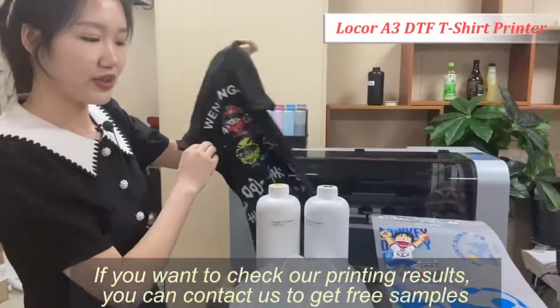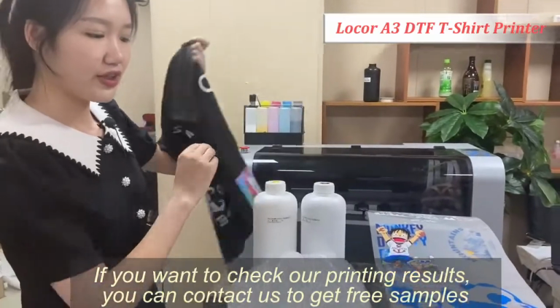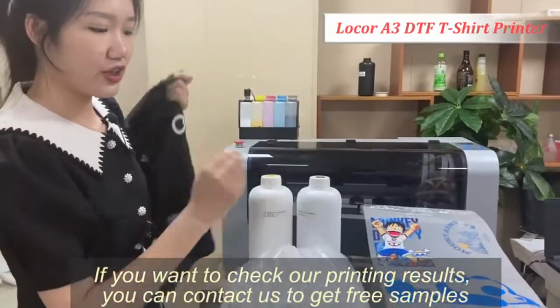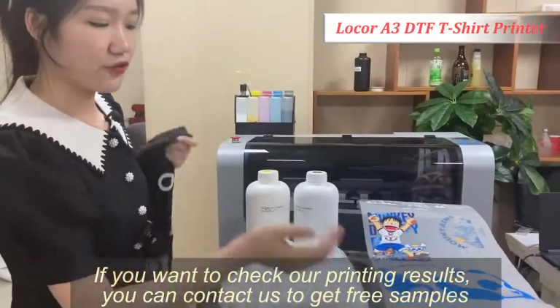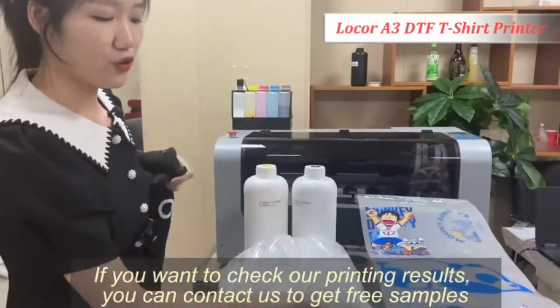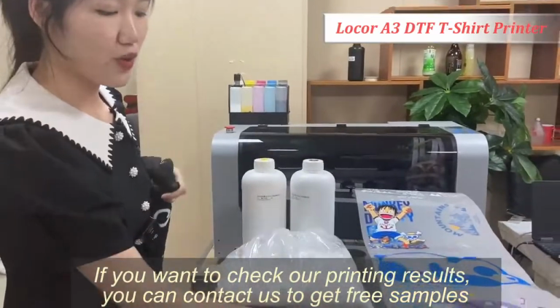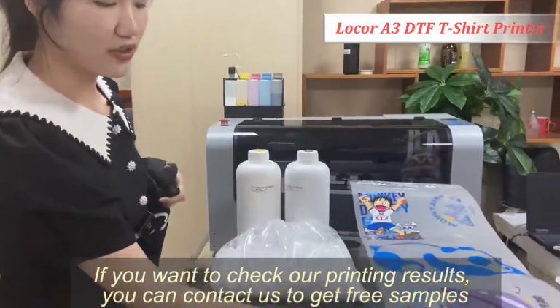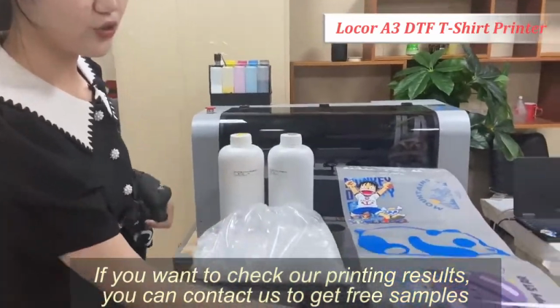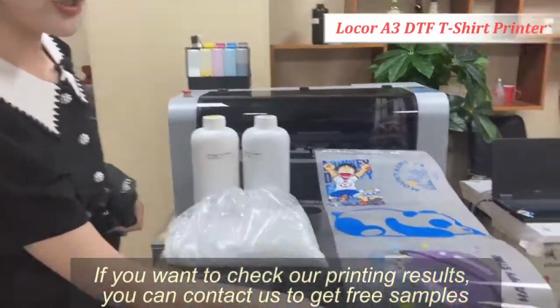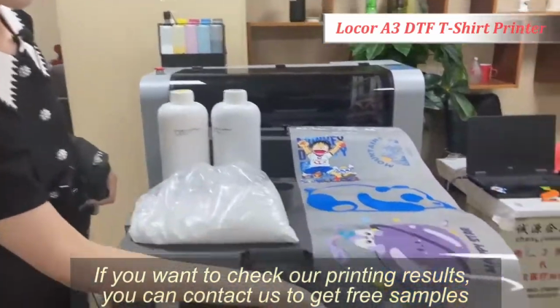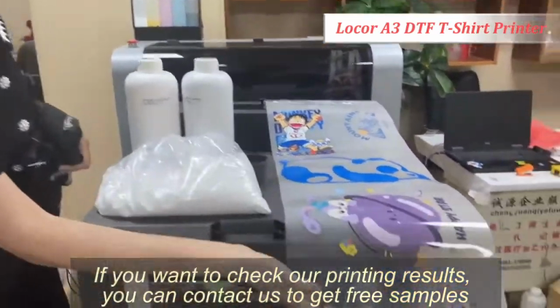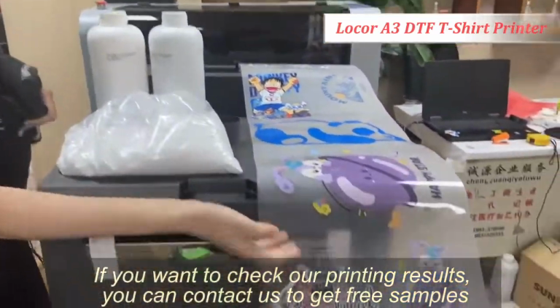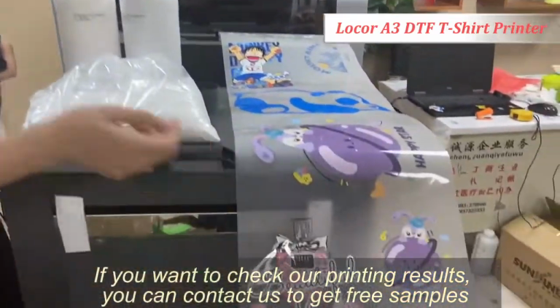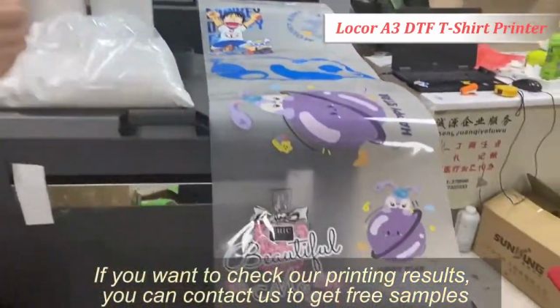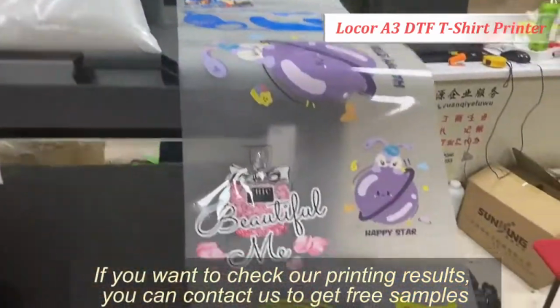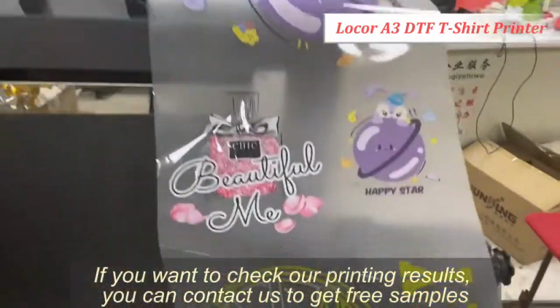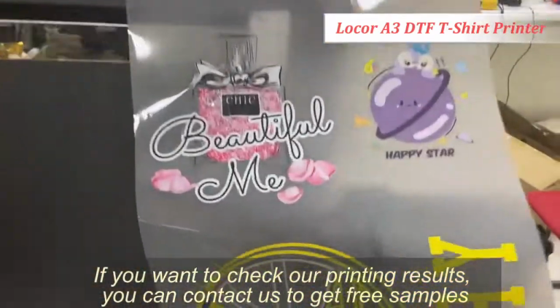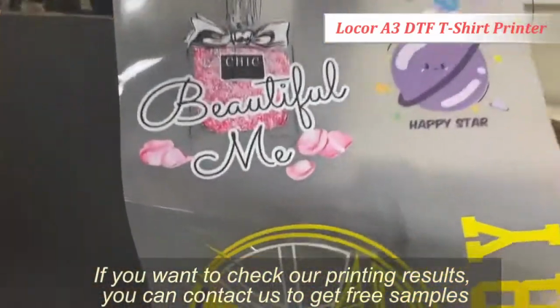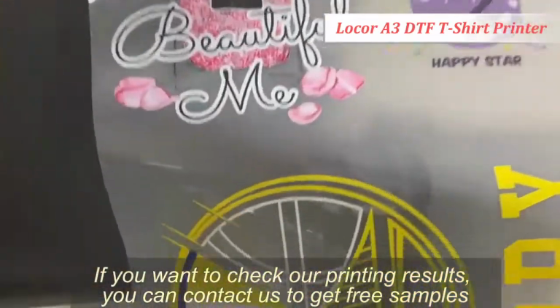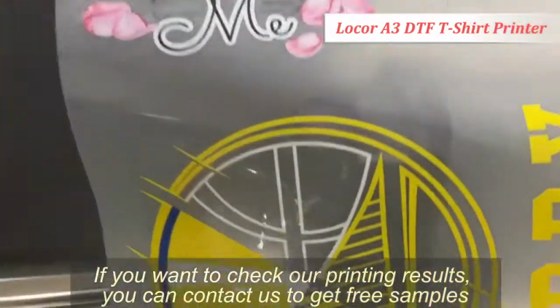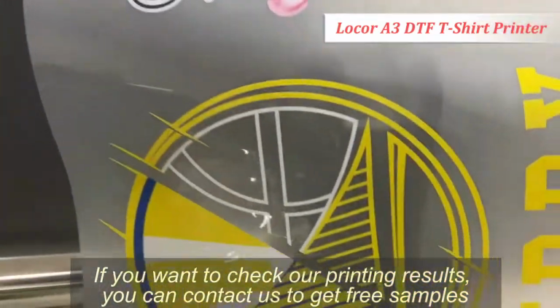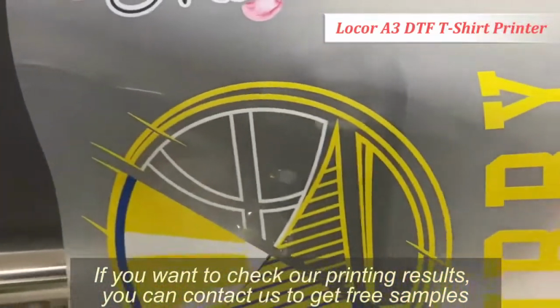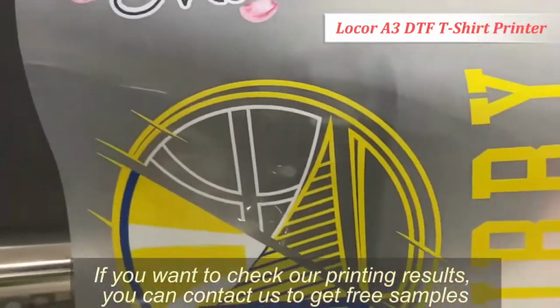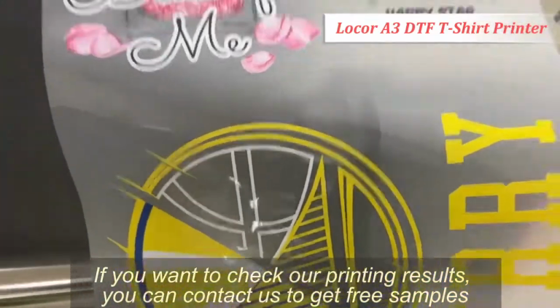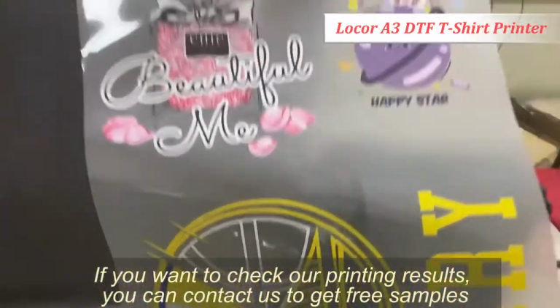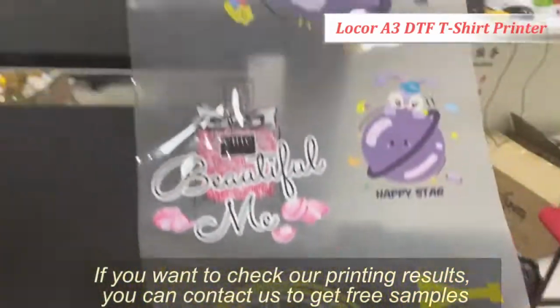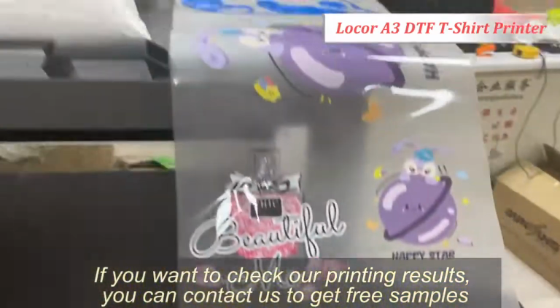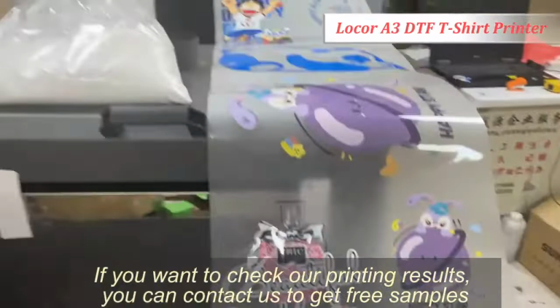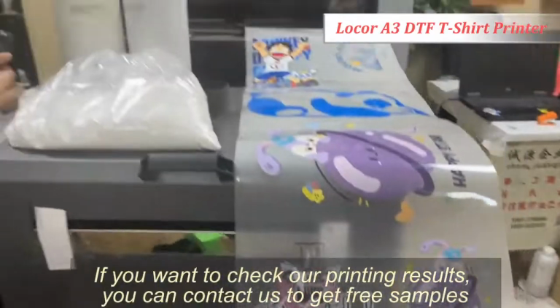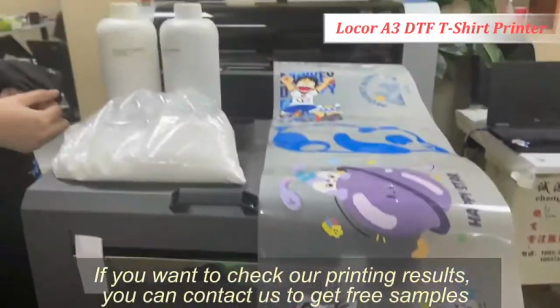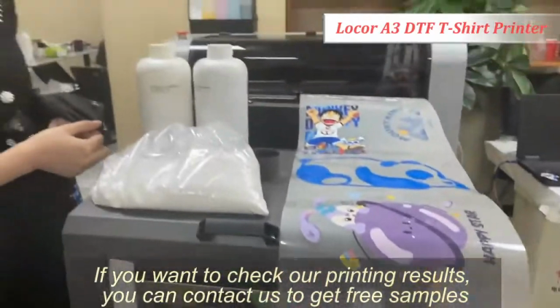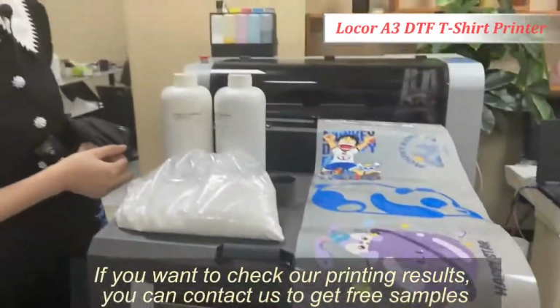If you want to check our printing results, you can contact us to get free samples.